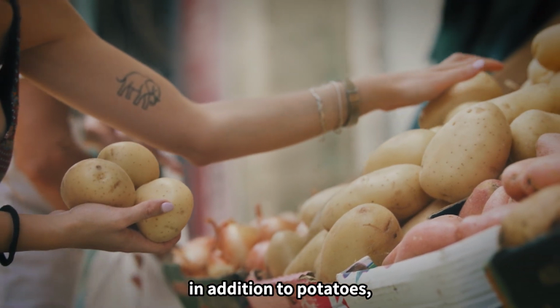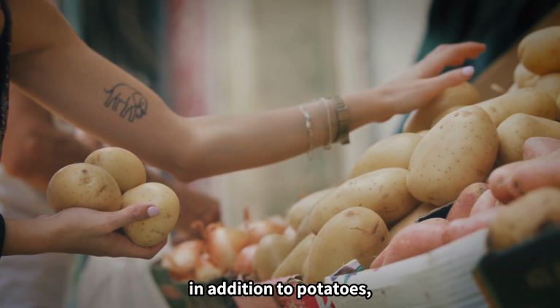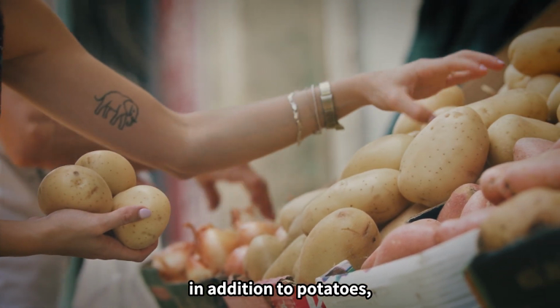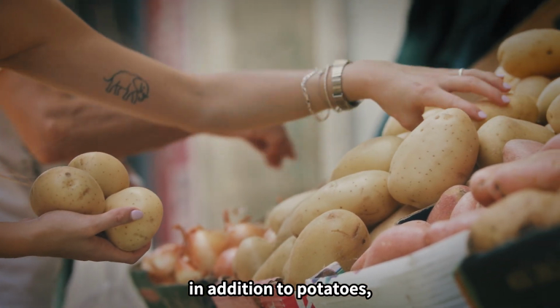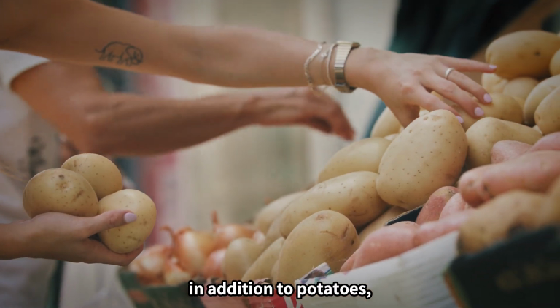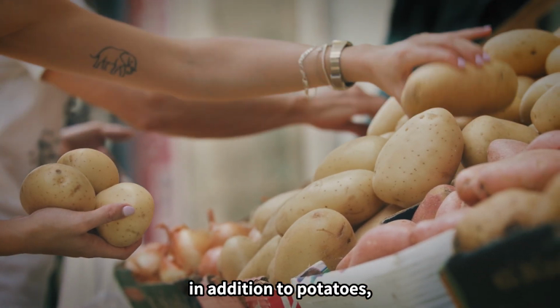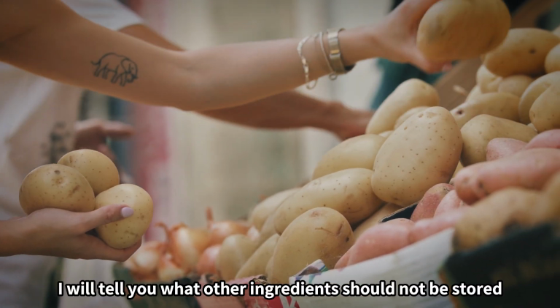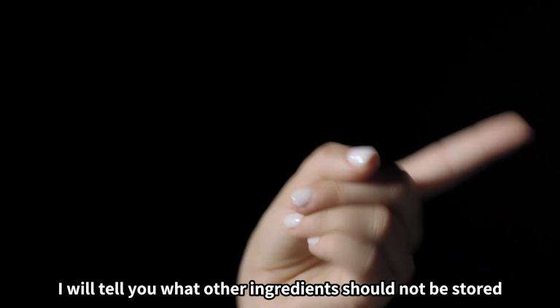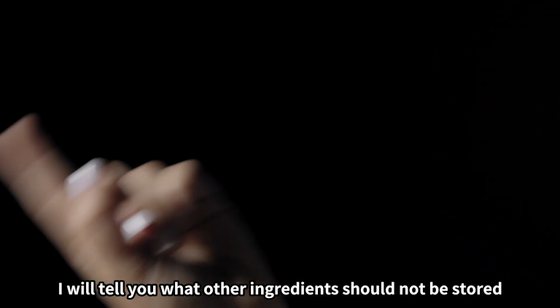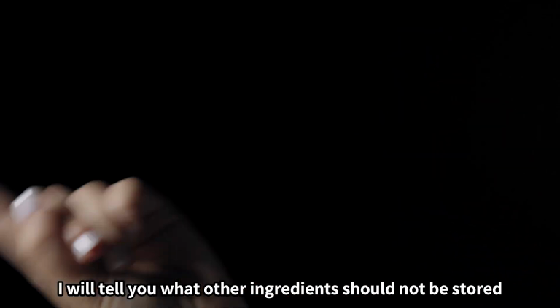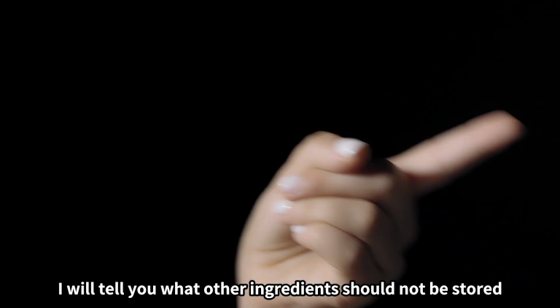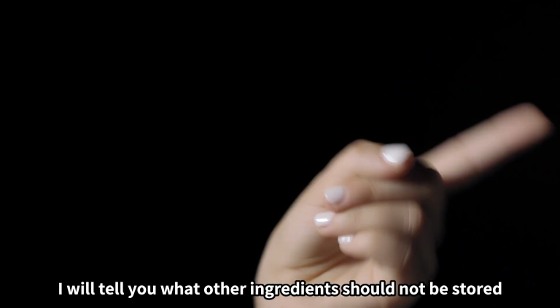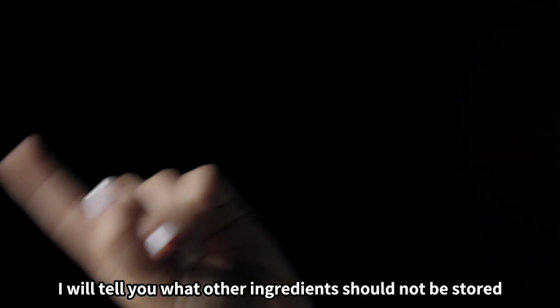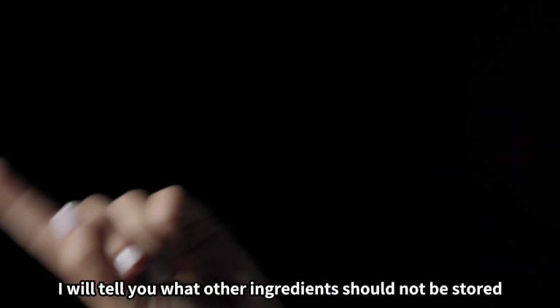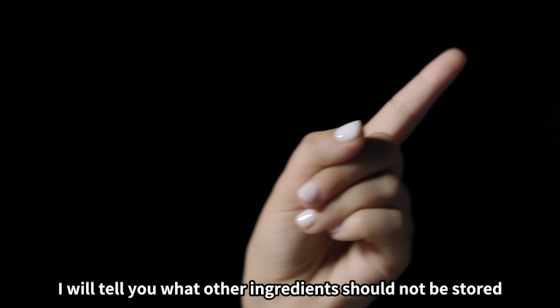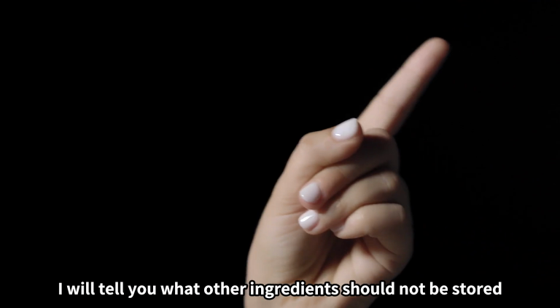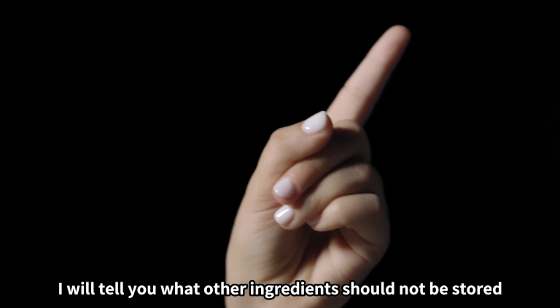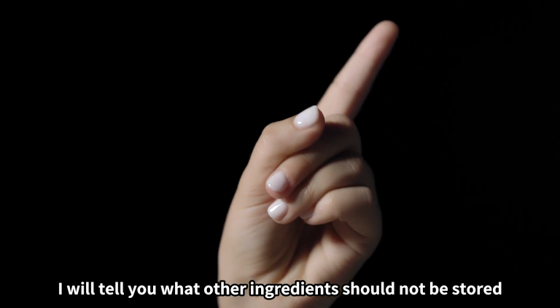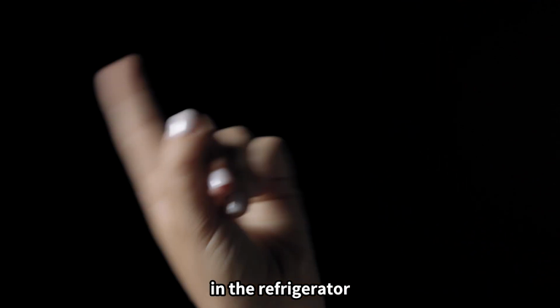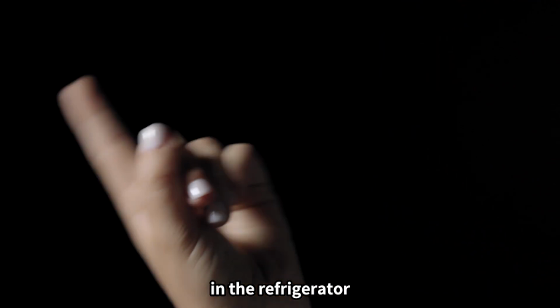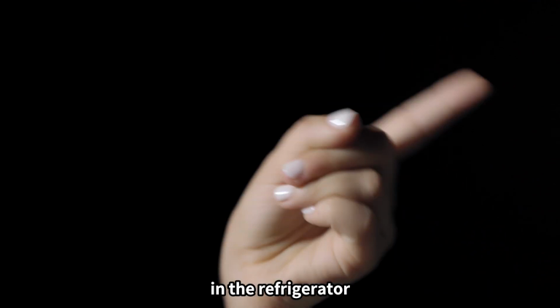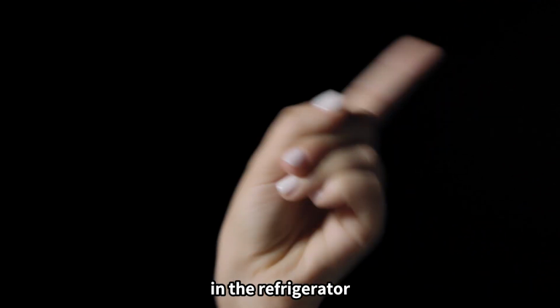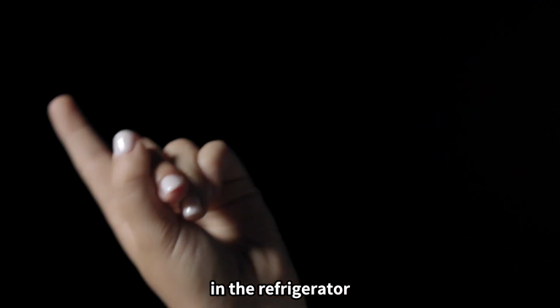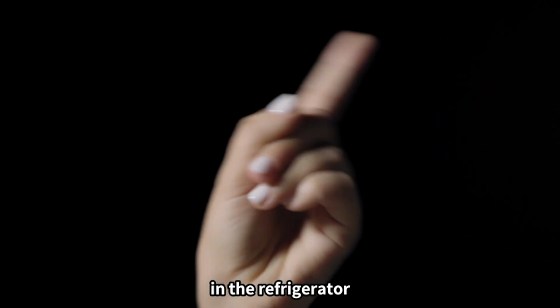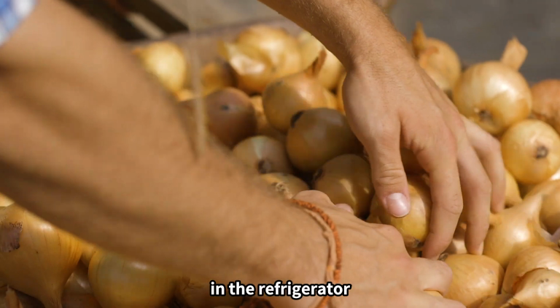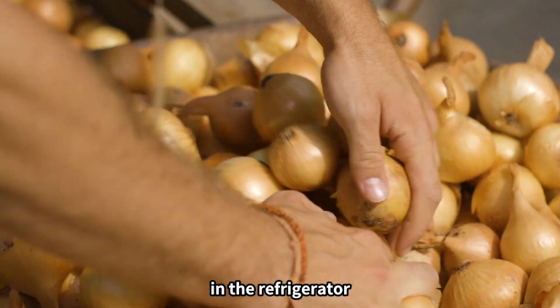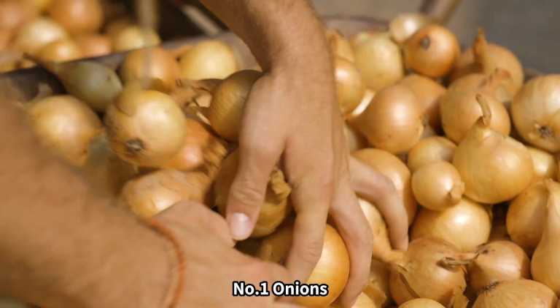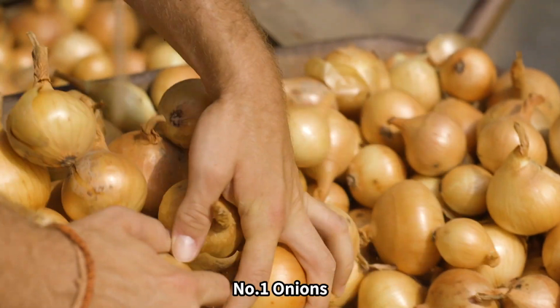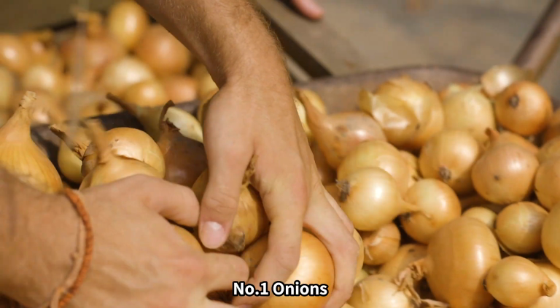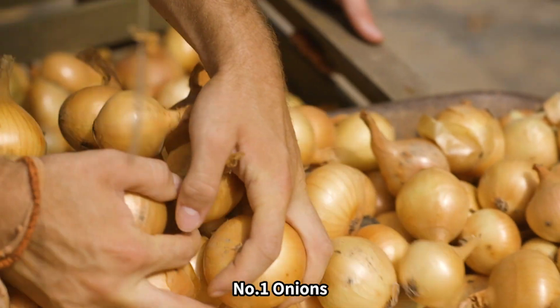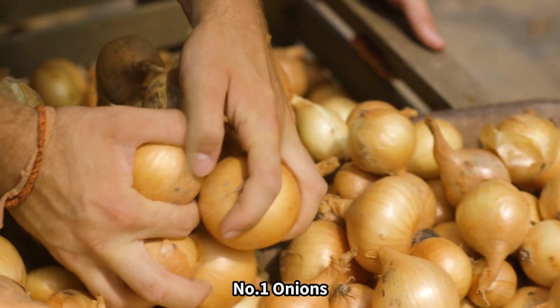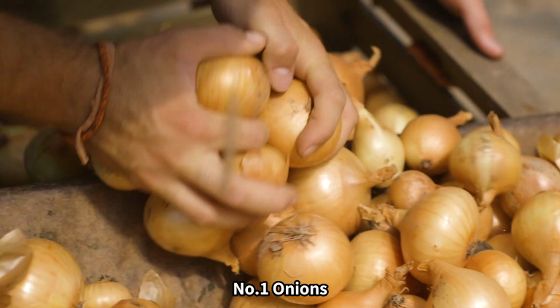In addition to potatoes, I will tell you what other ingredients should not be stored in the refrigerator. Number one: onions.